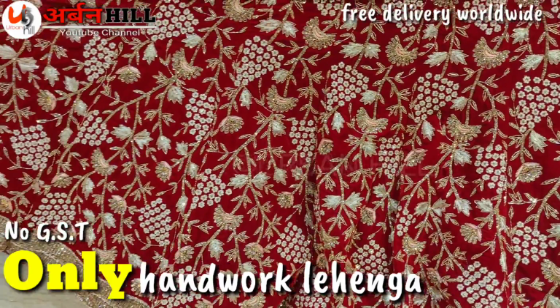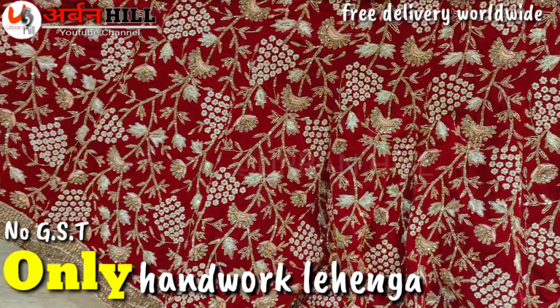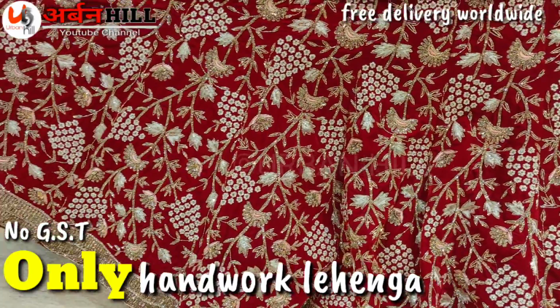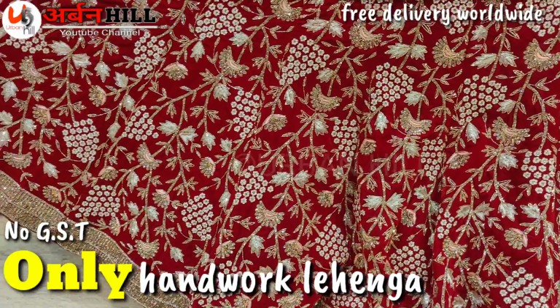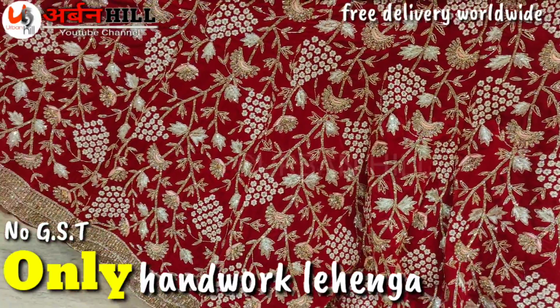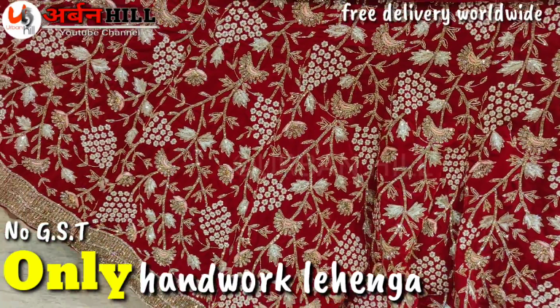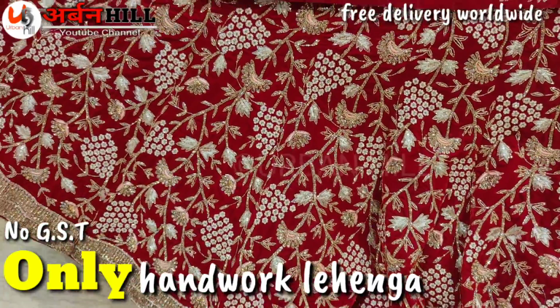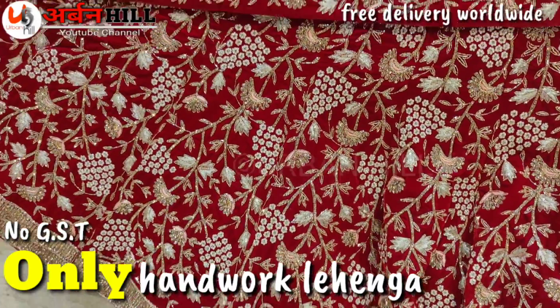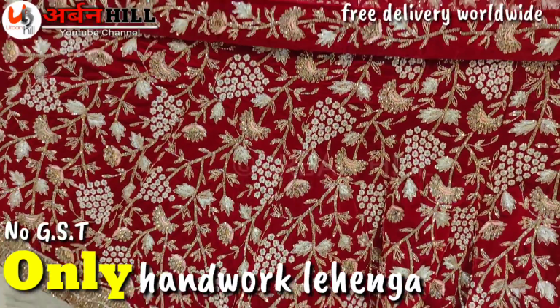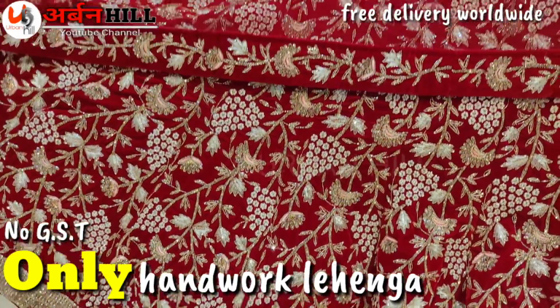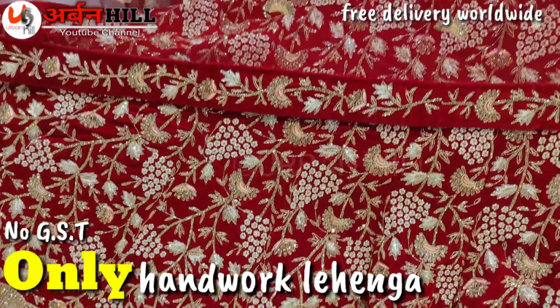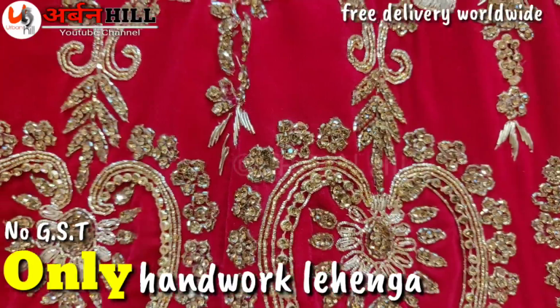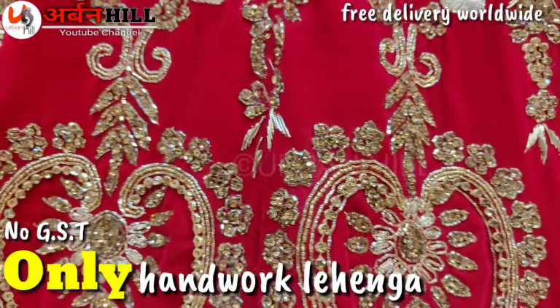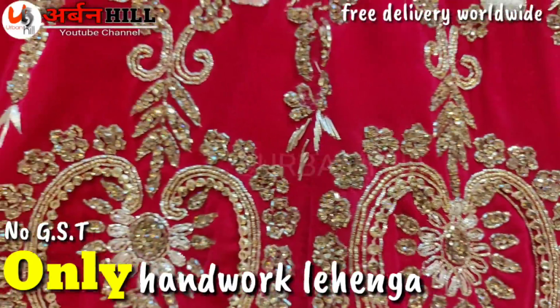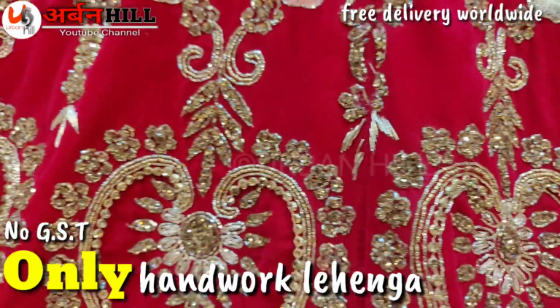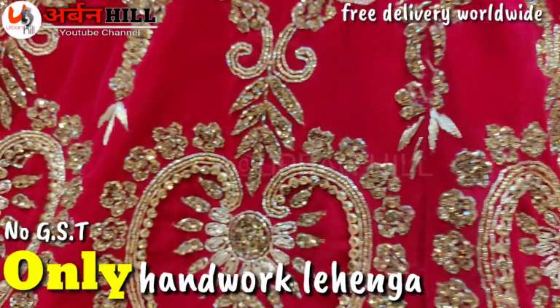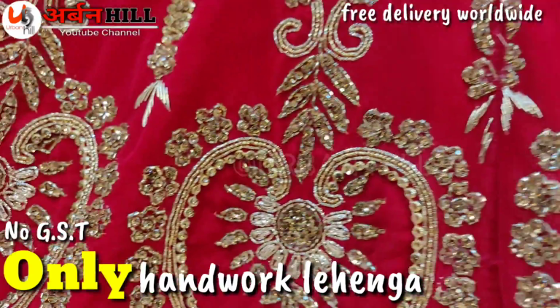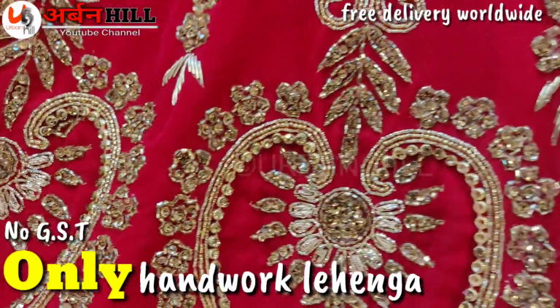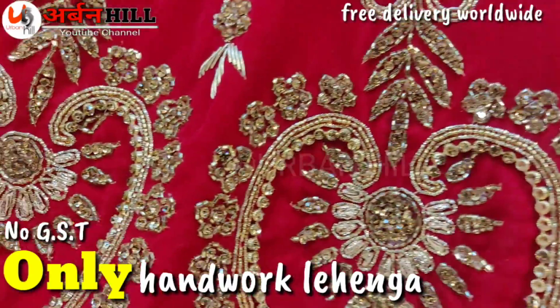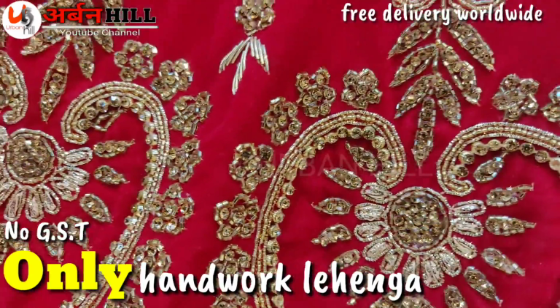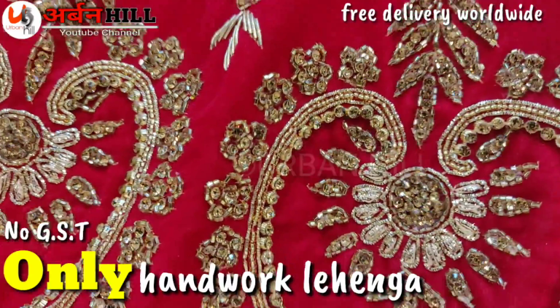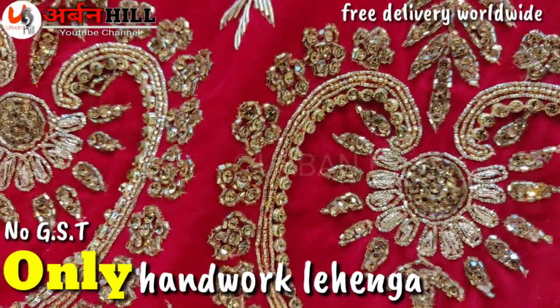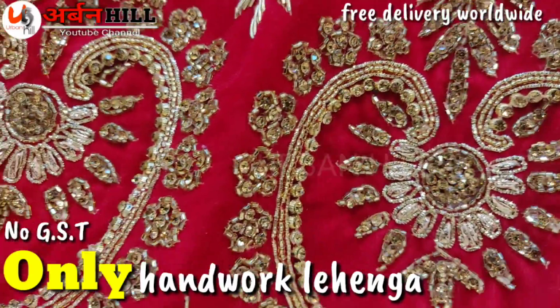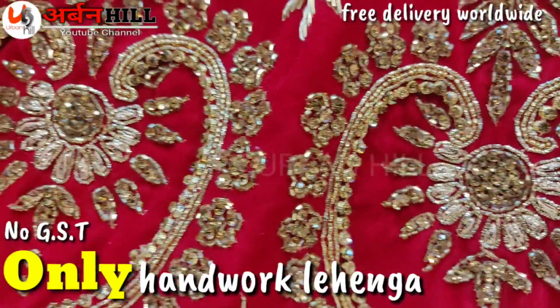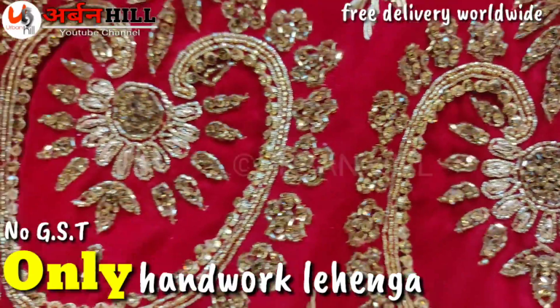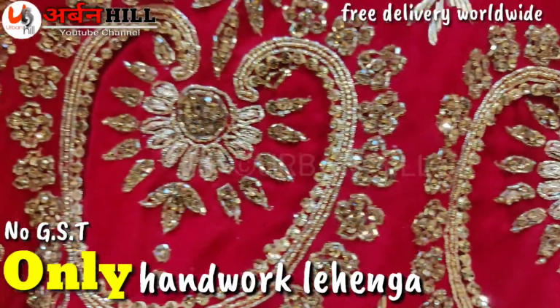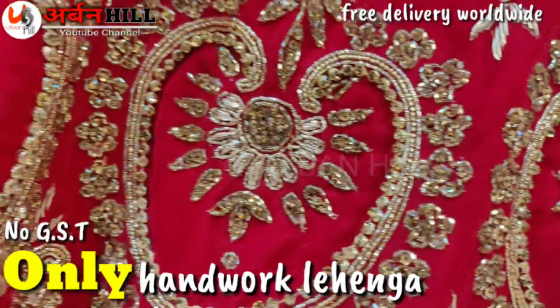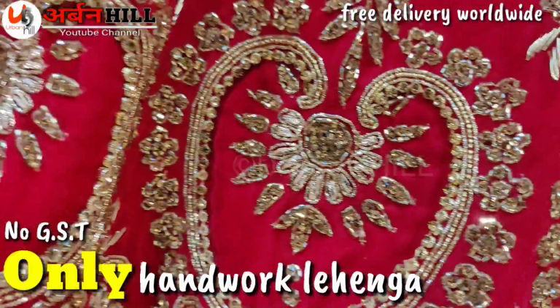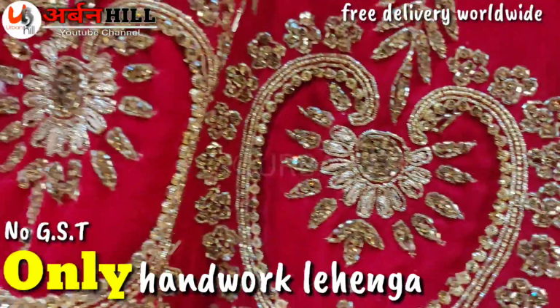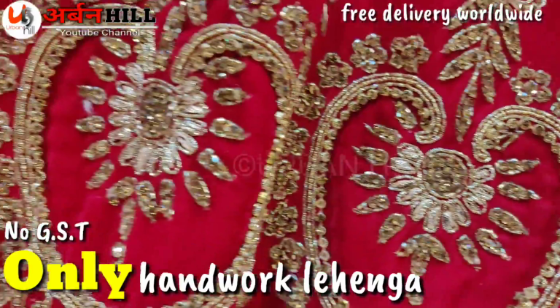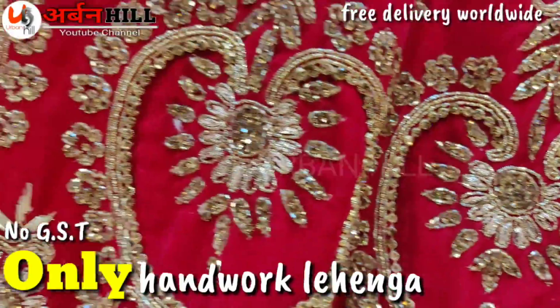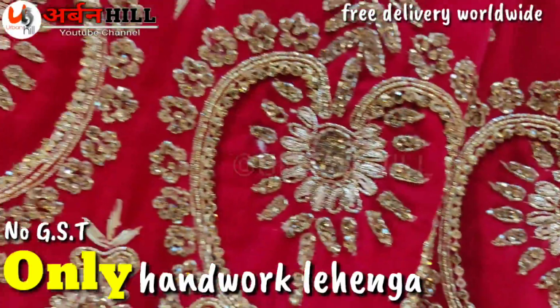A second dupatta is also available and can be ordered. It has handwork, and as you can see in this material, this is a double-dyed jerkin.